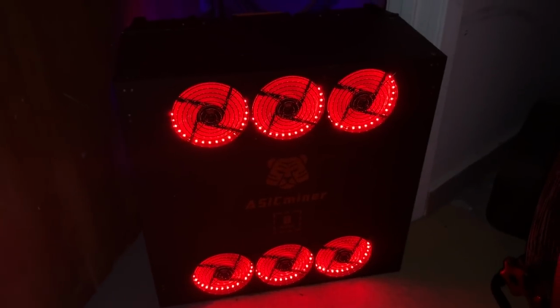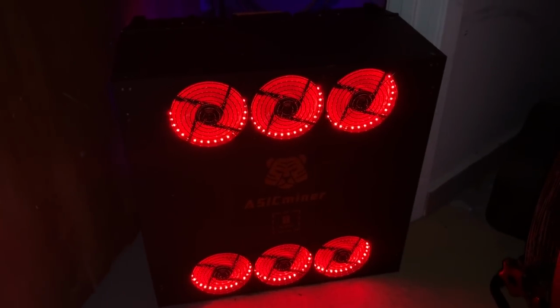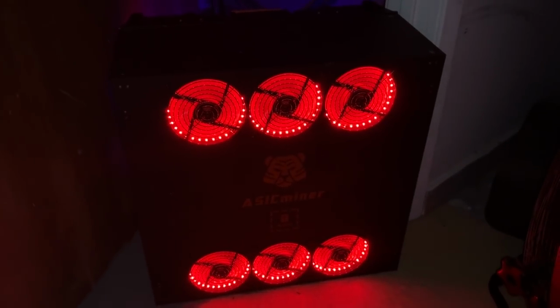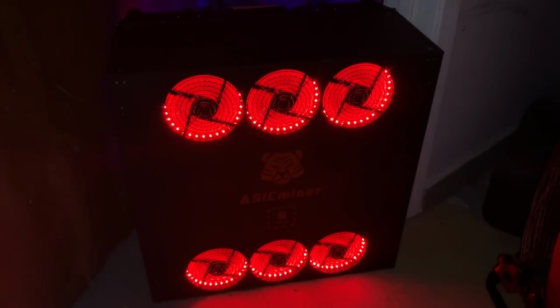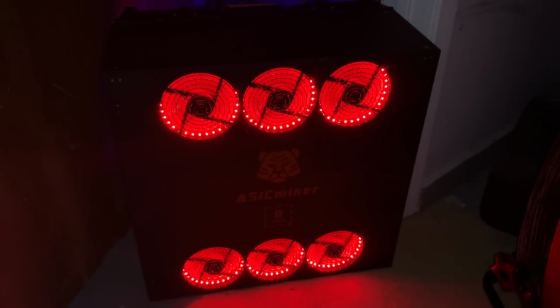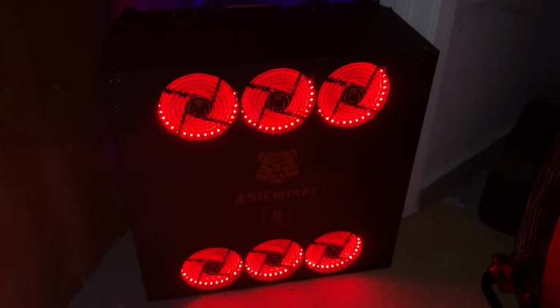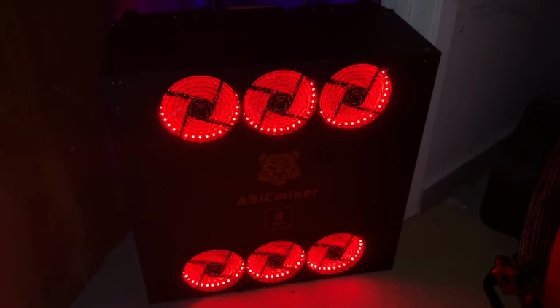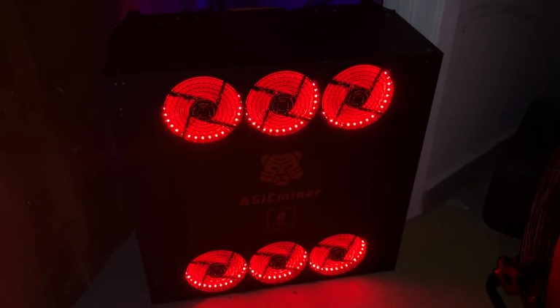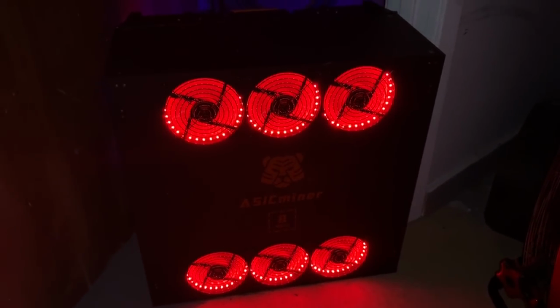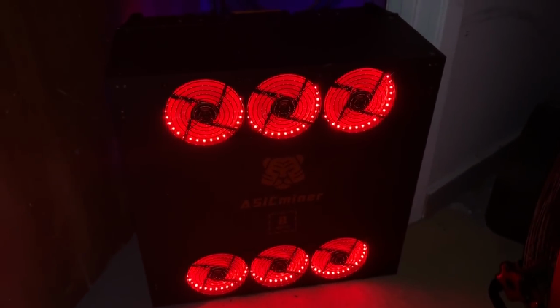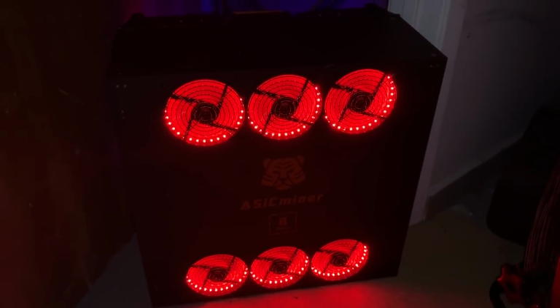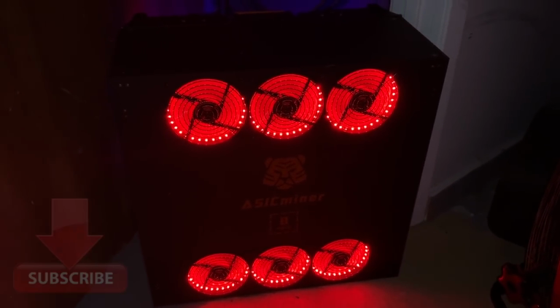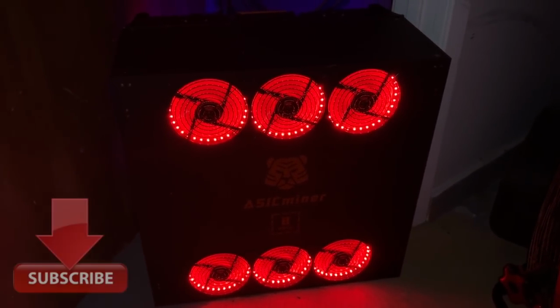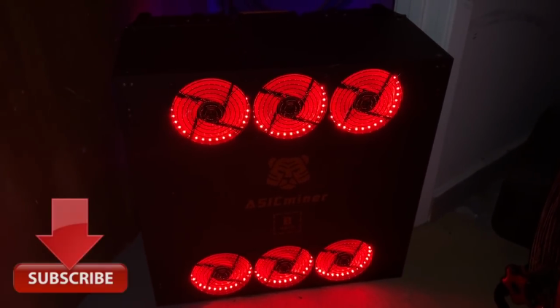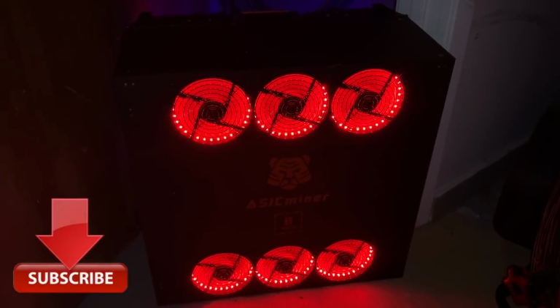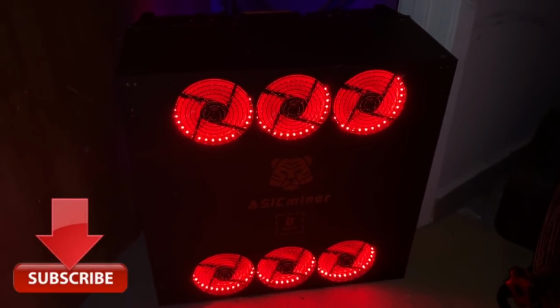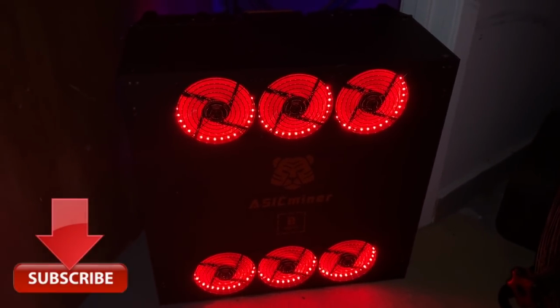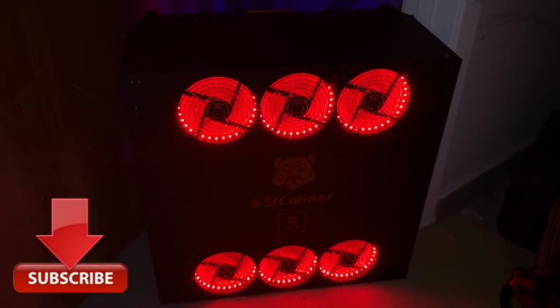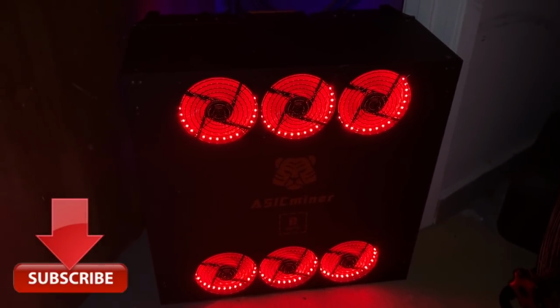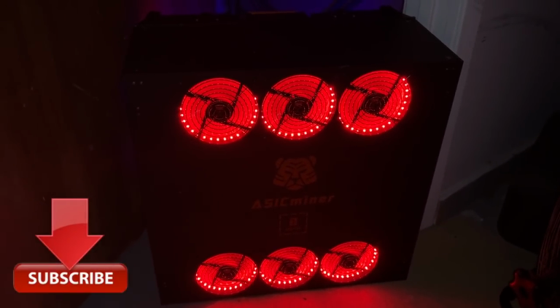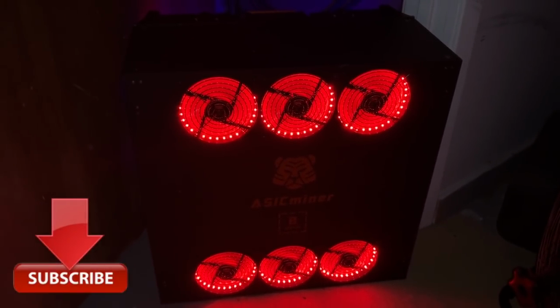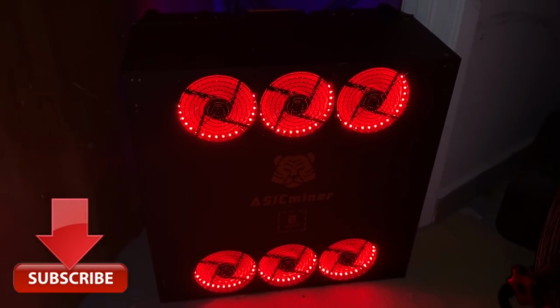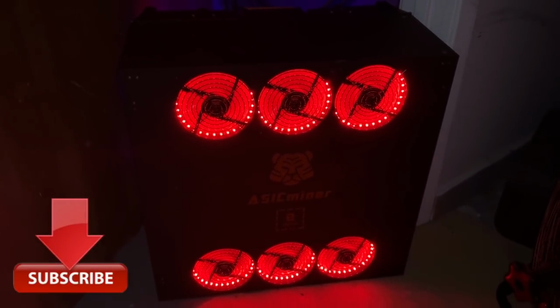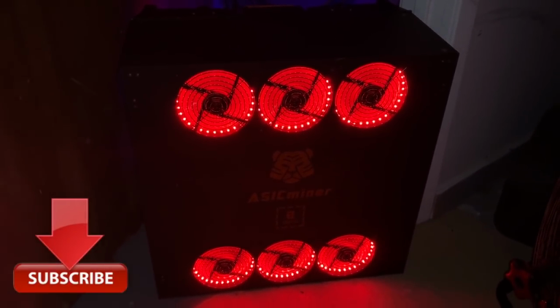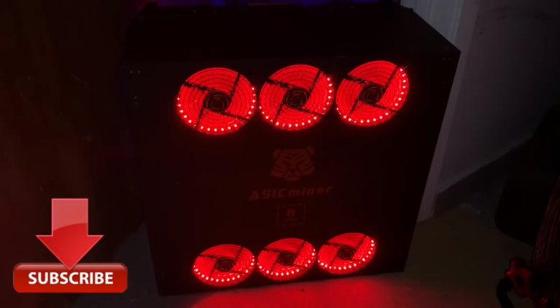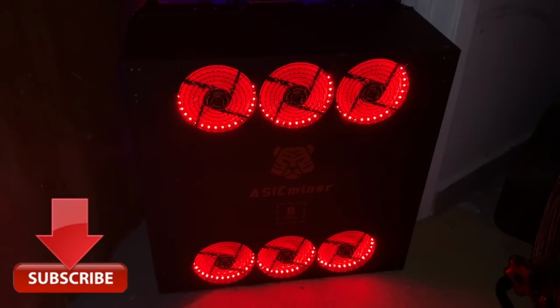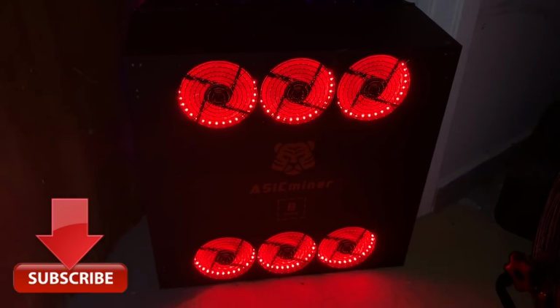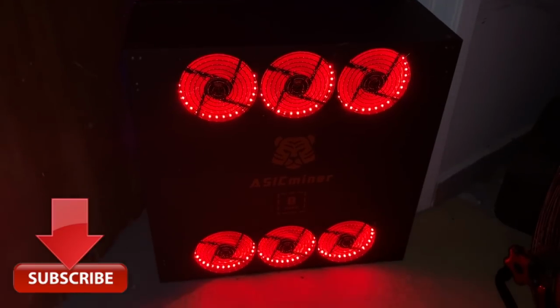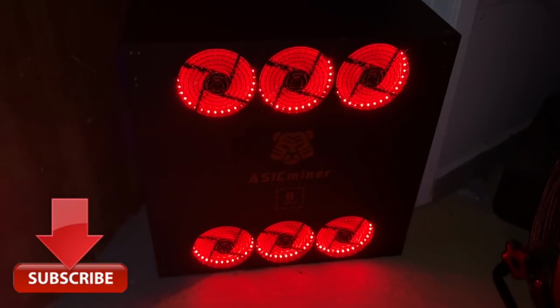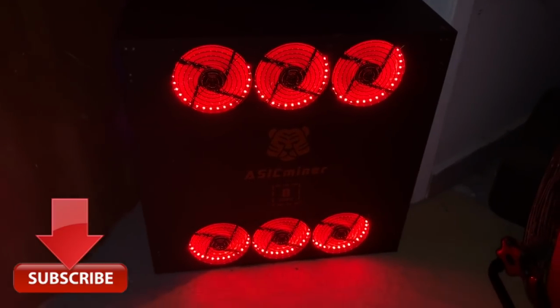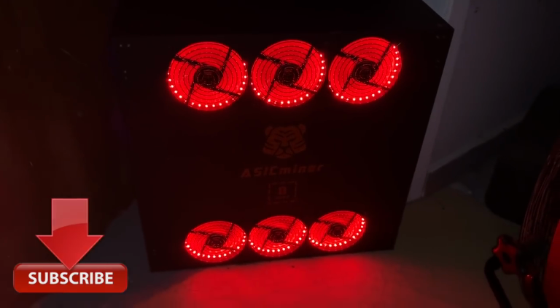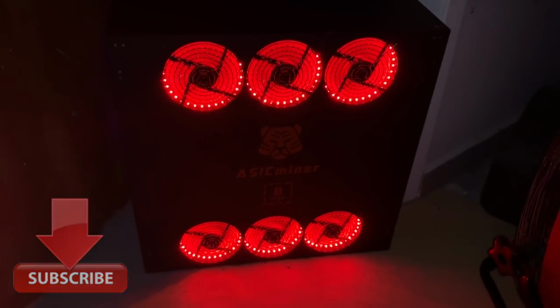Stick around guys, I'm going to tell you why you shouldn't buy this Asic Miner 8 Nano.